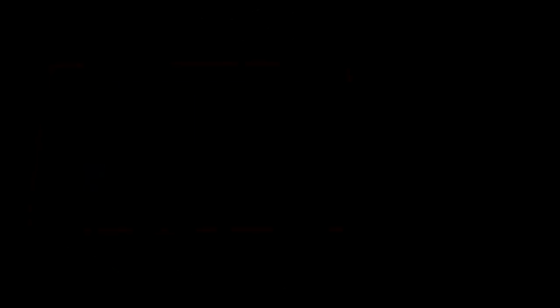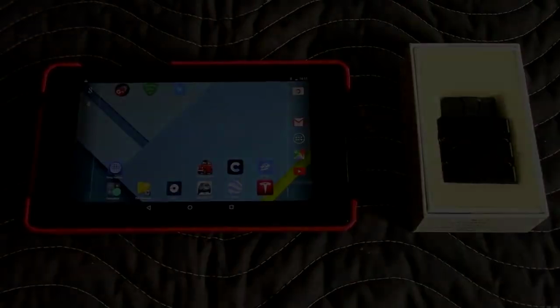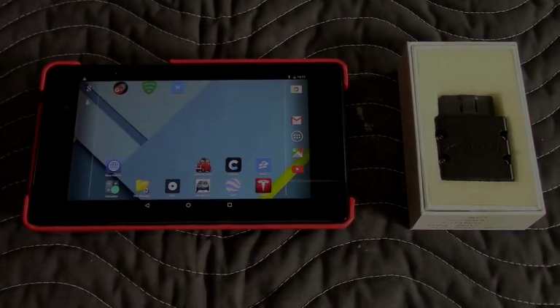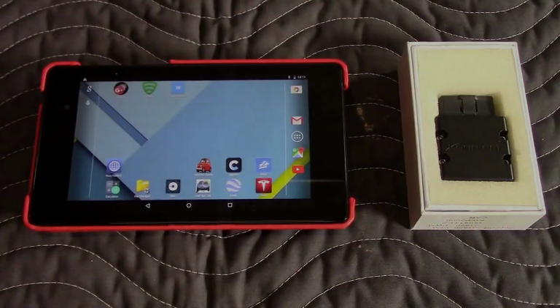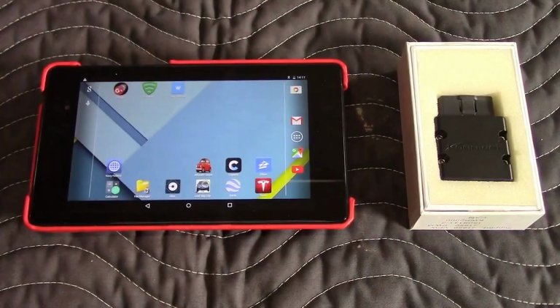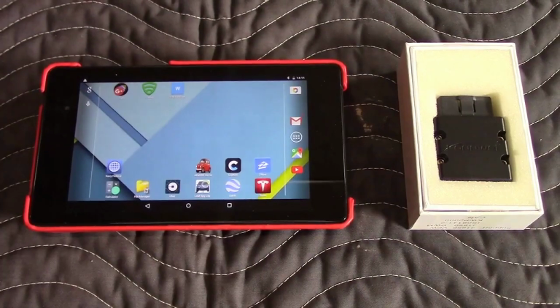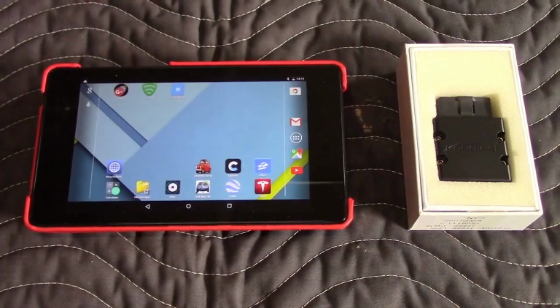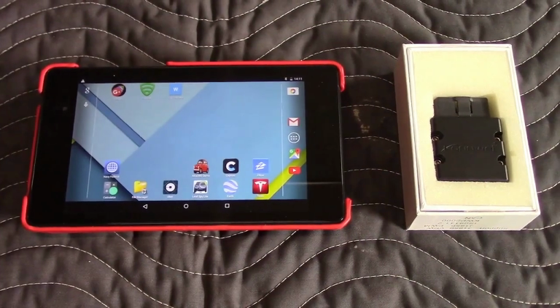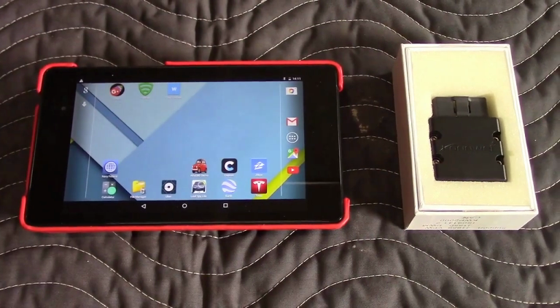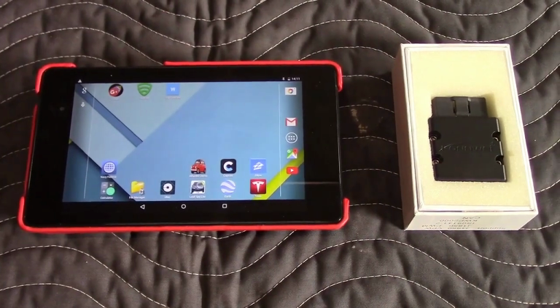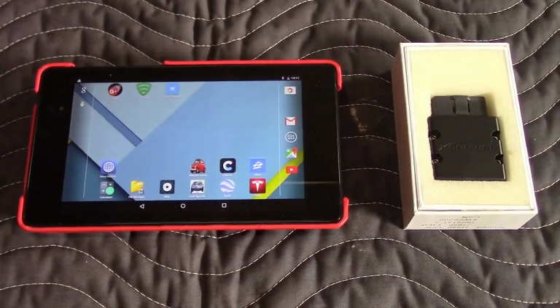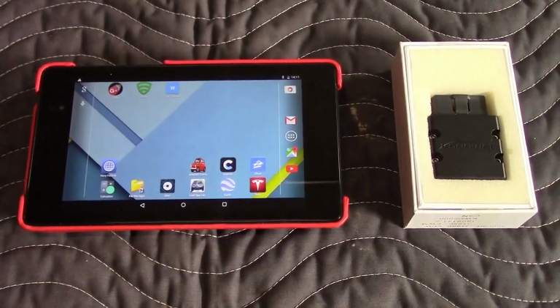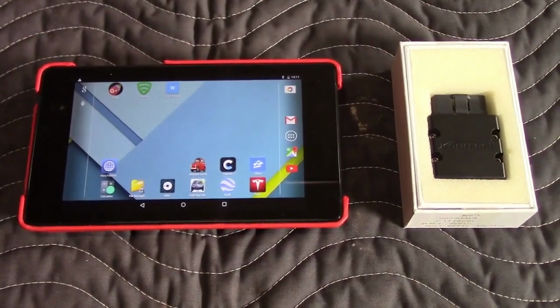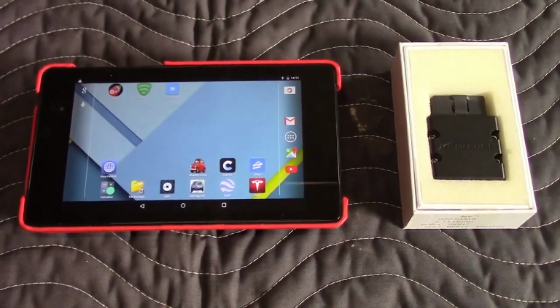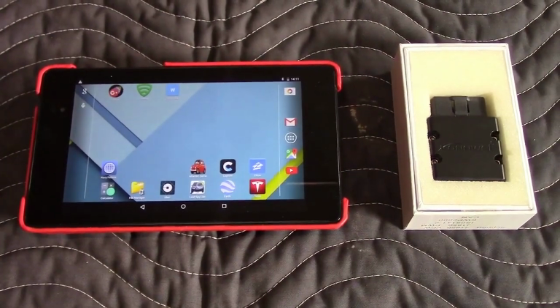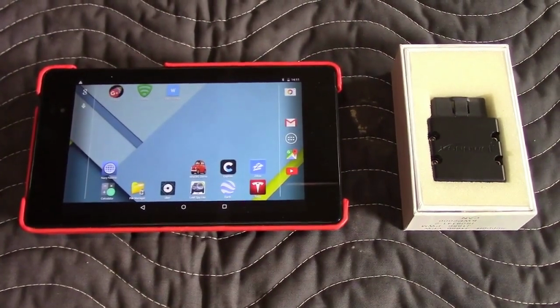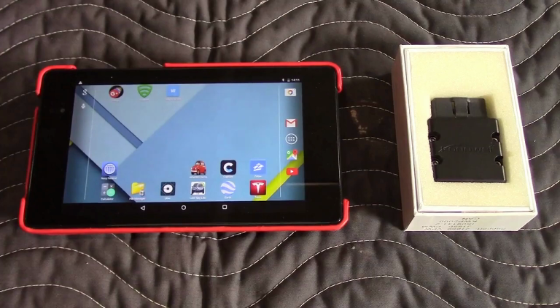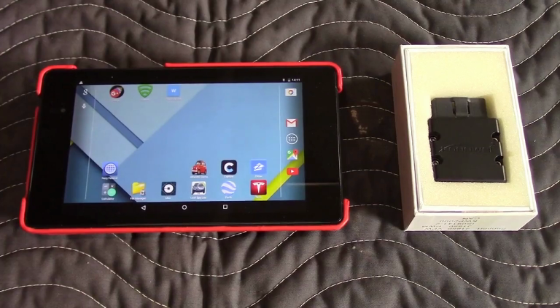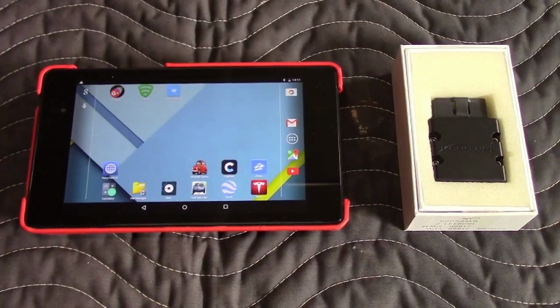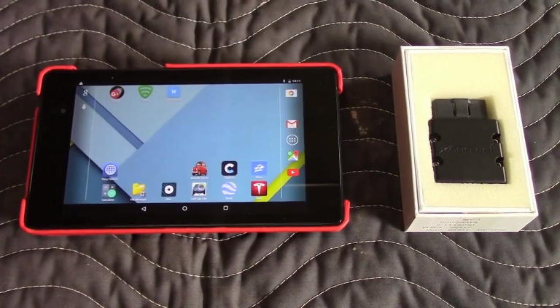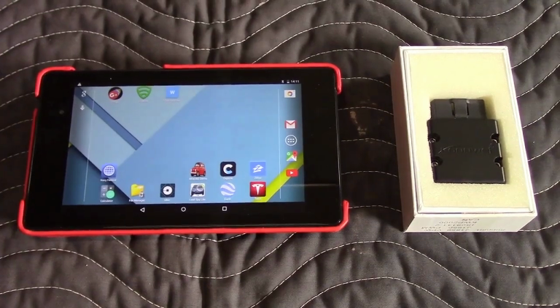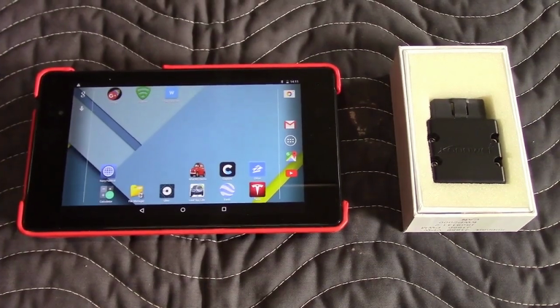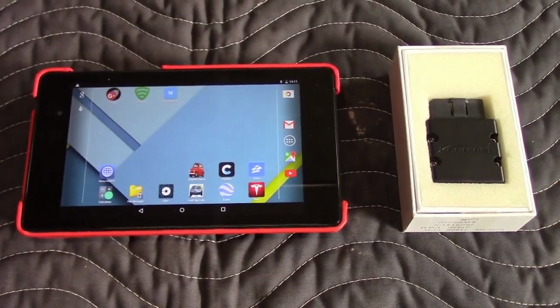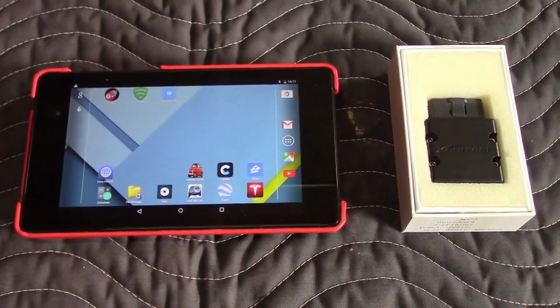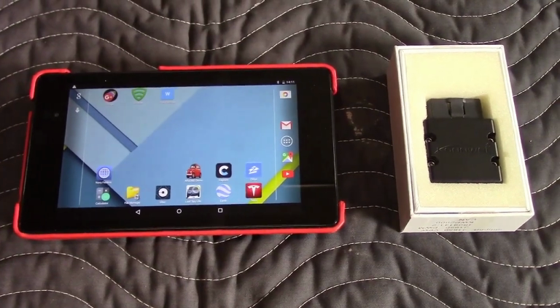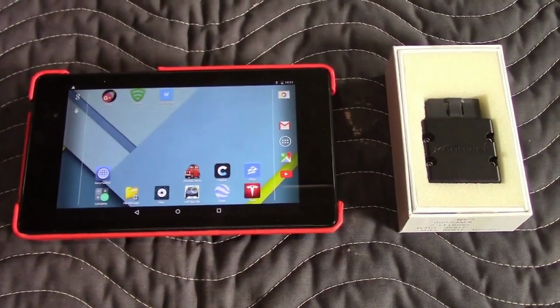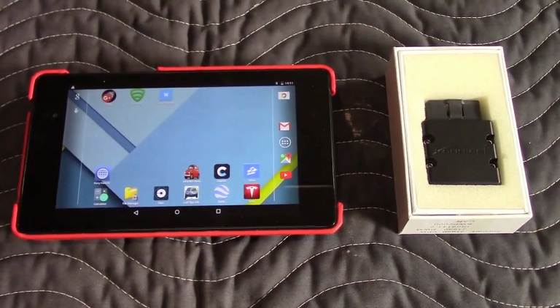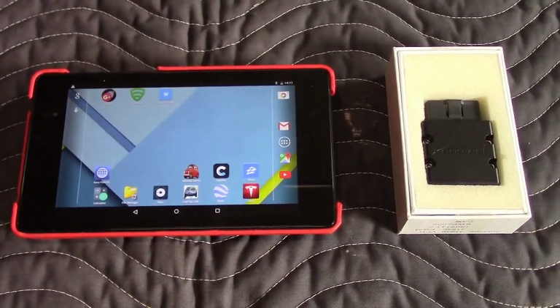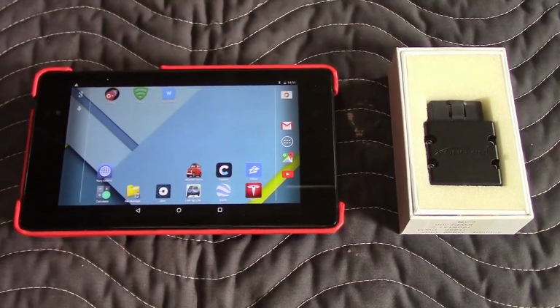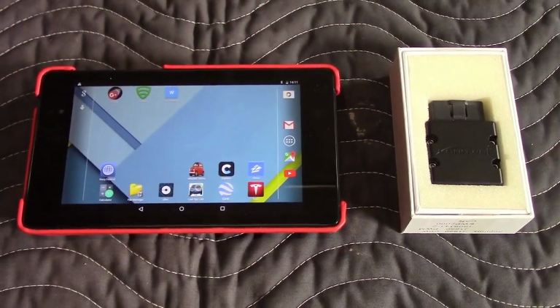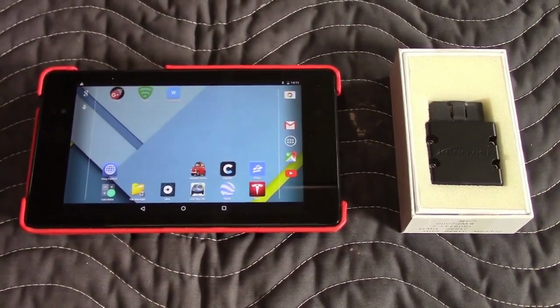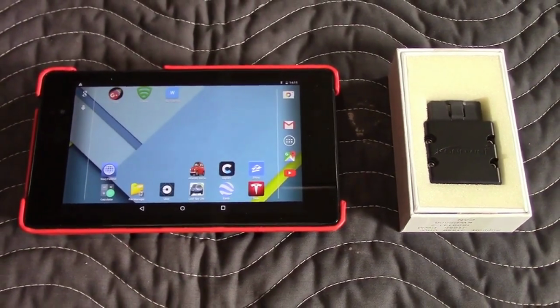Hi, this is John with The Evolving World. Today I'm doing a video on how to check the battery capacity of a Fiat 500e.